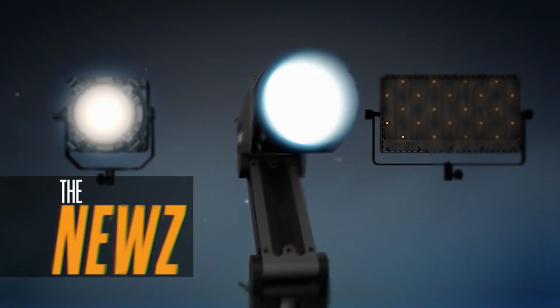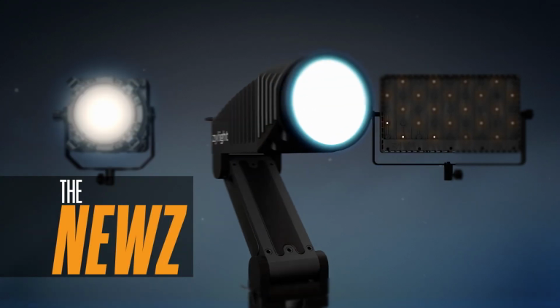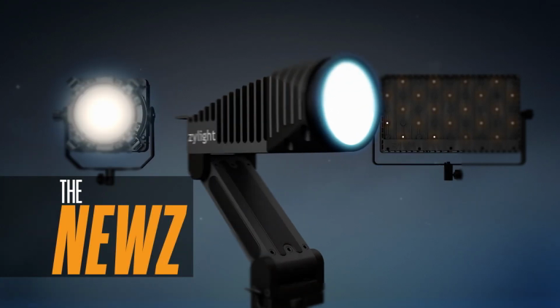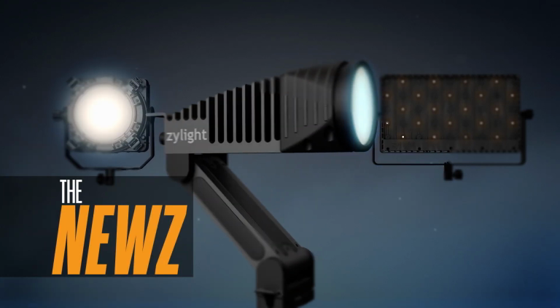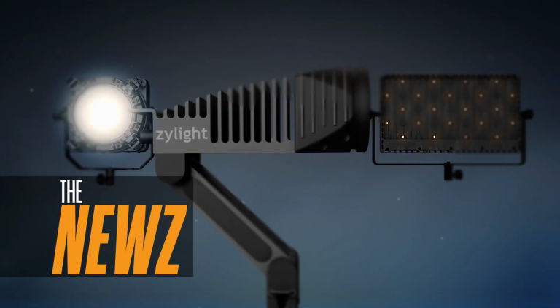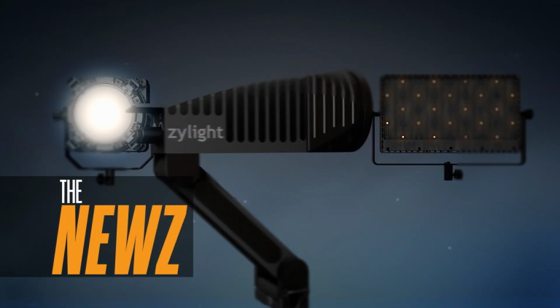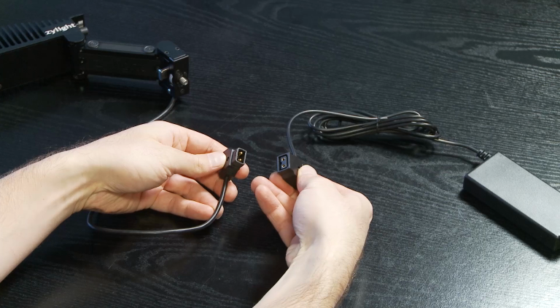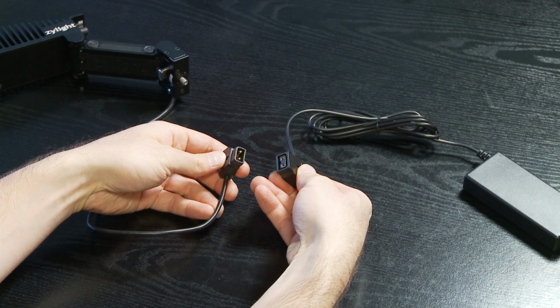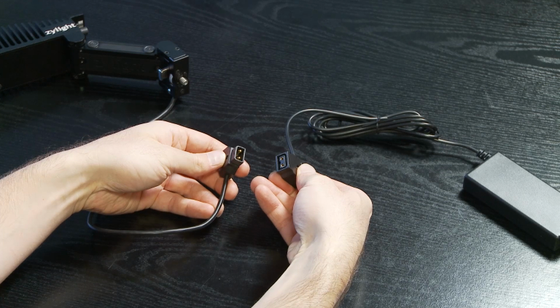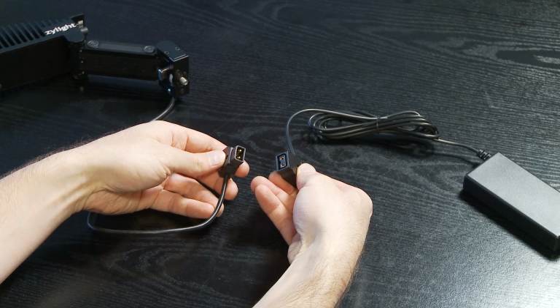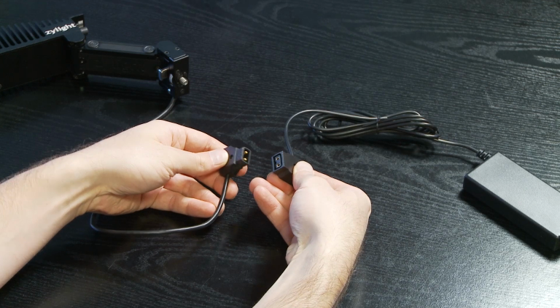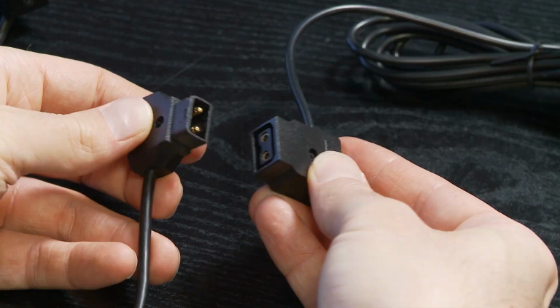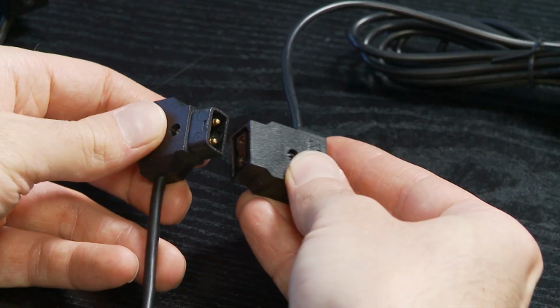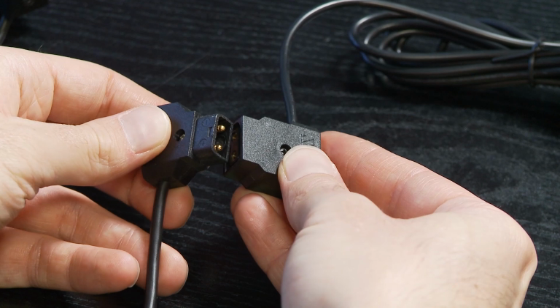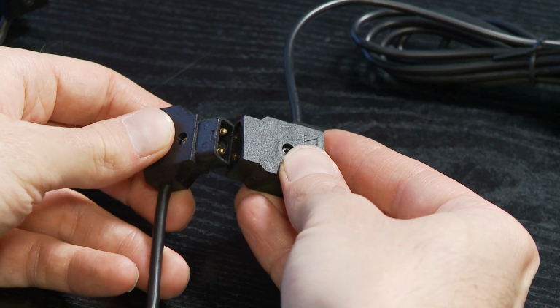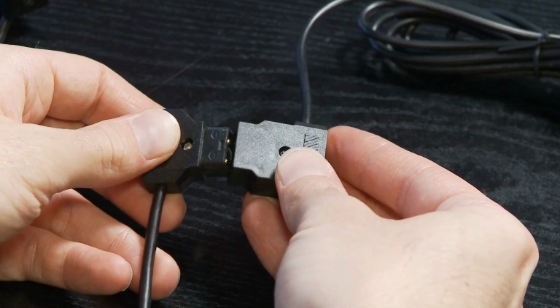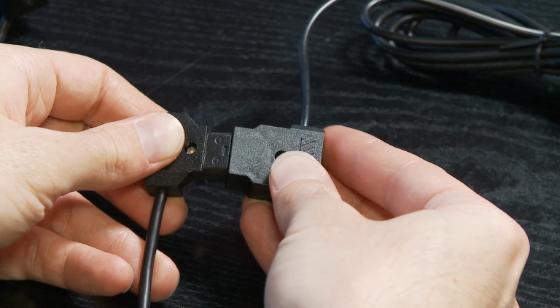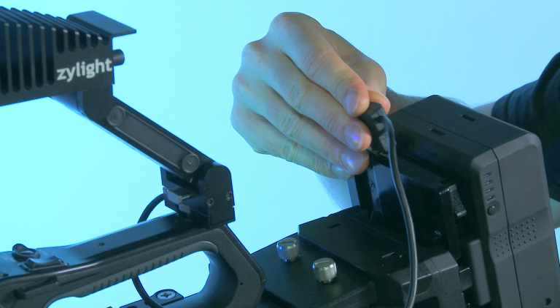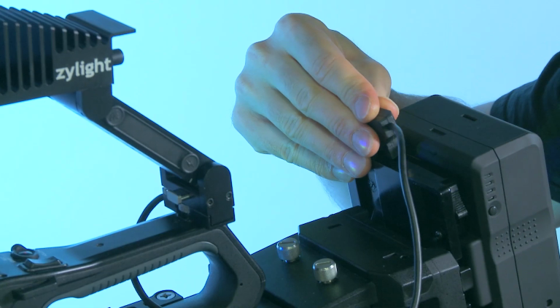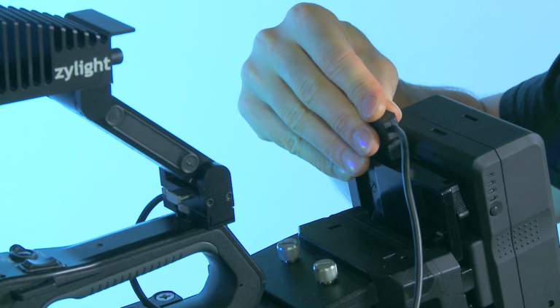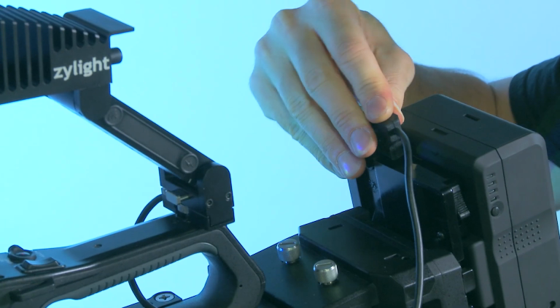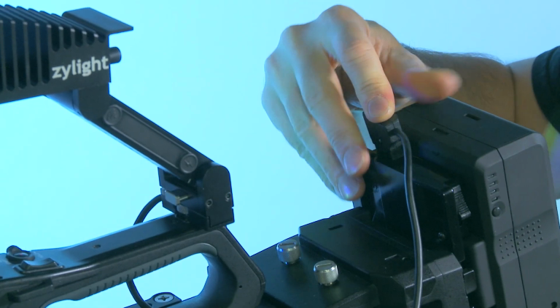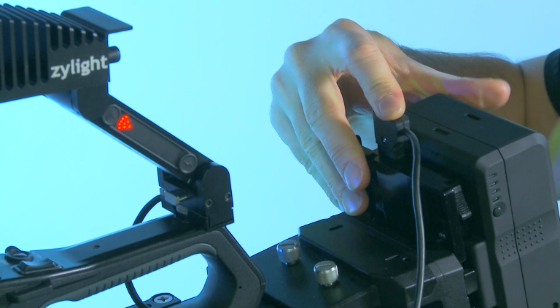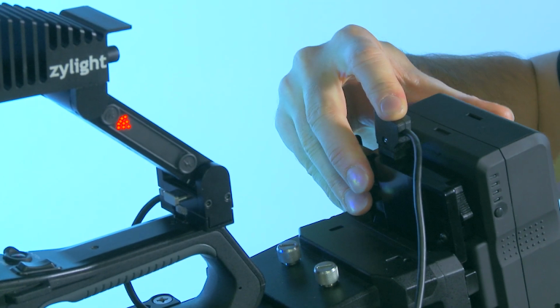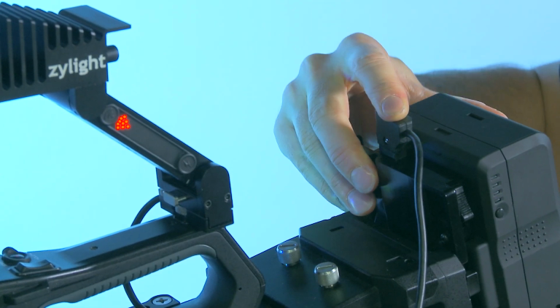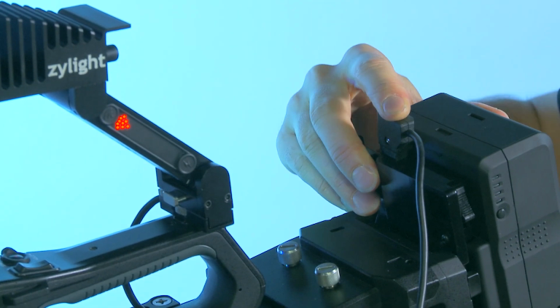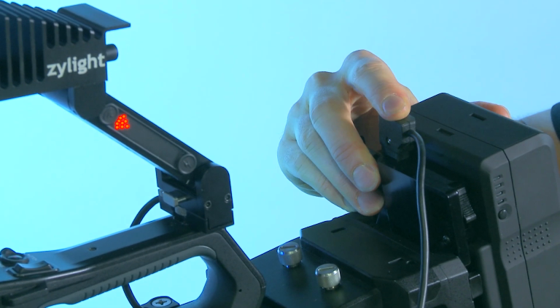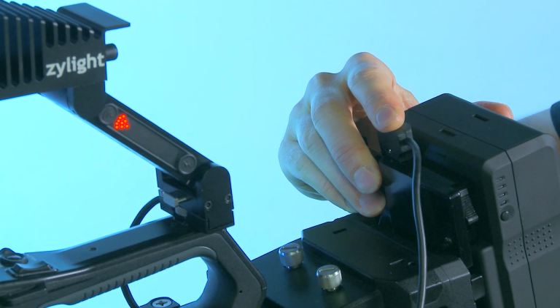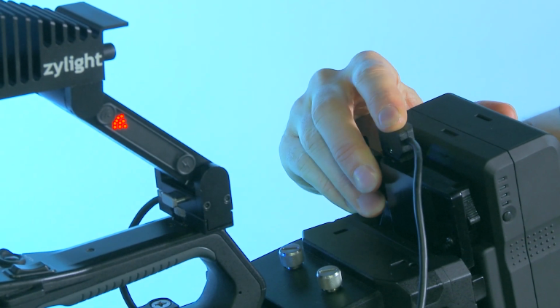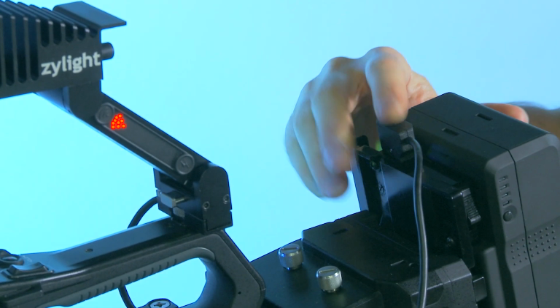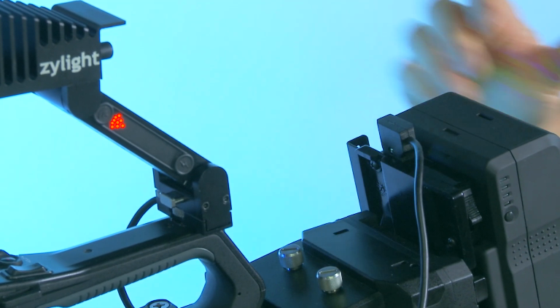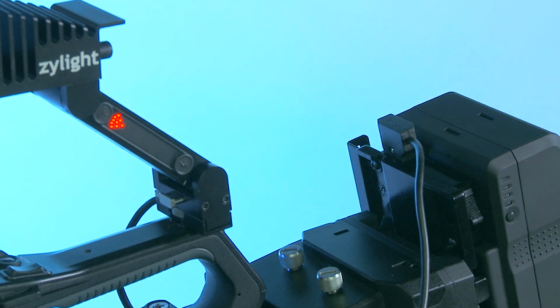The Xylite NEWS can be powered by either a worldwide AC adapter or standard 7.2 or 14.4 volt camera battery for complete portability.